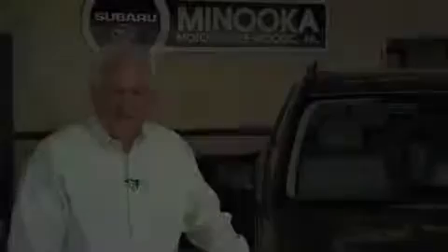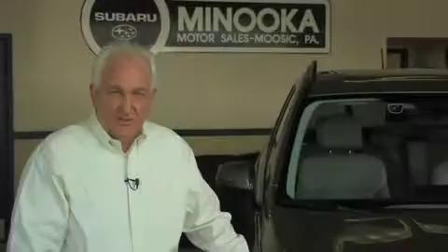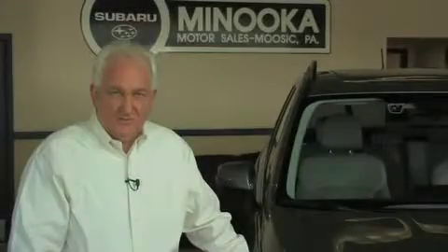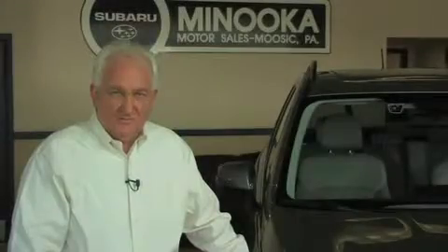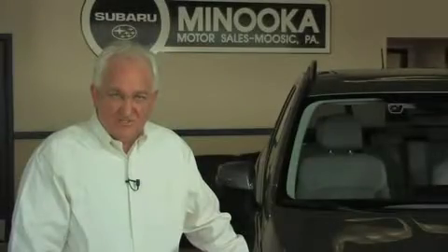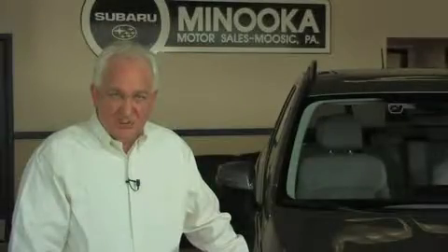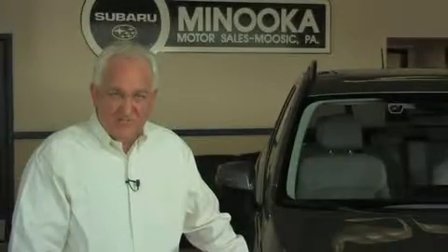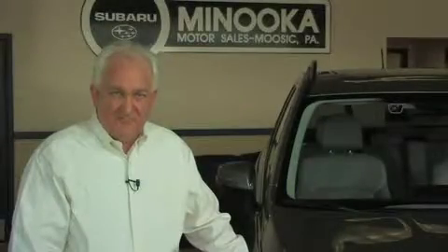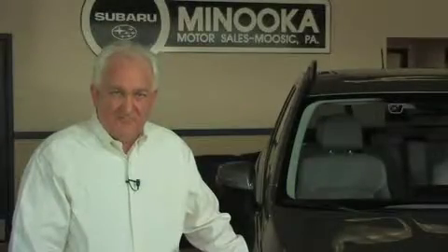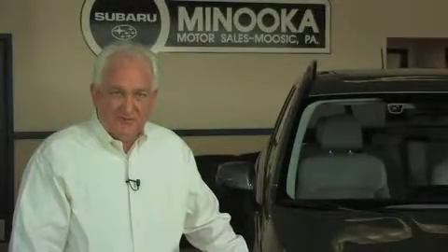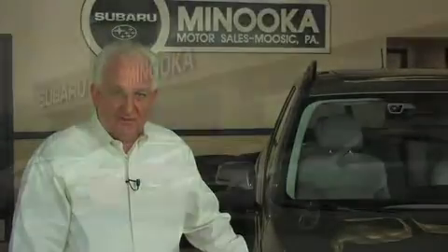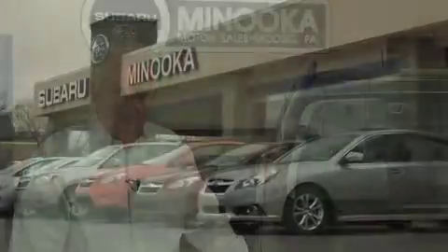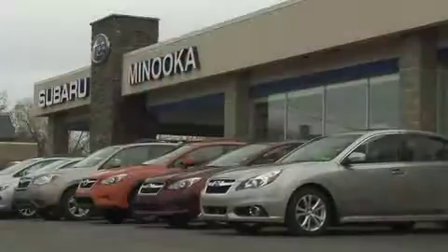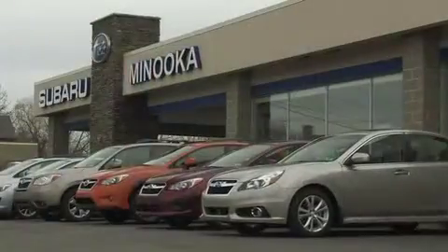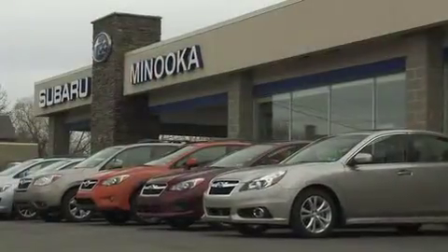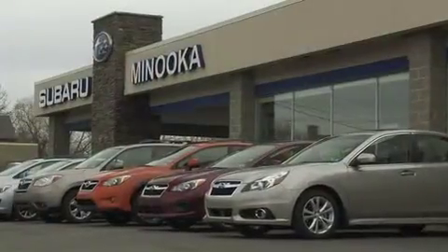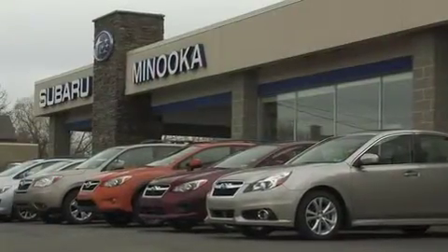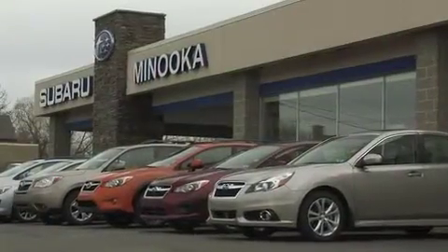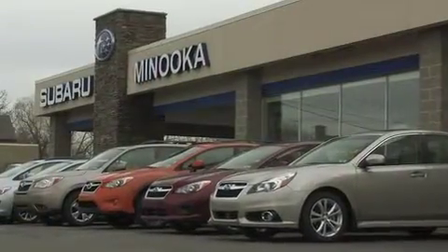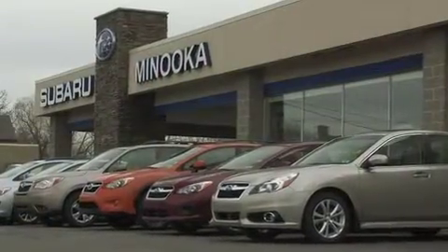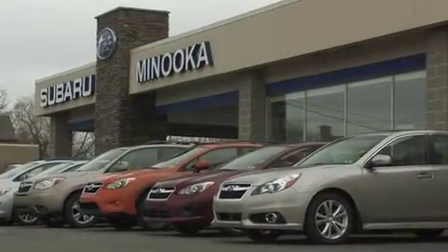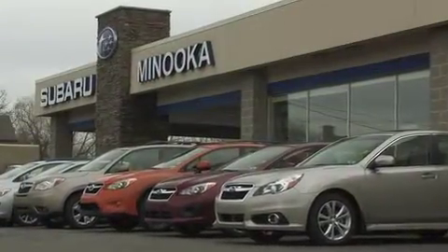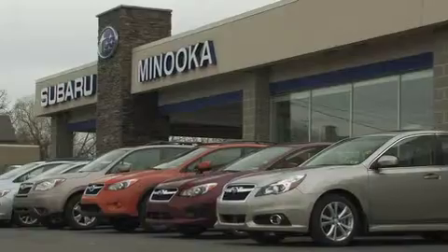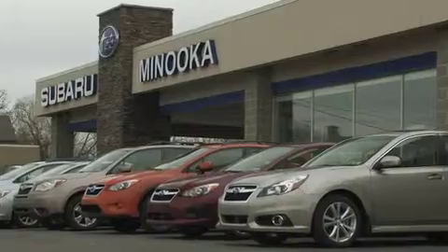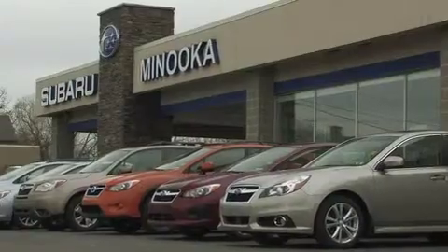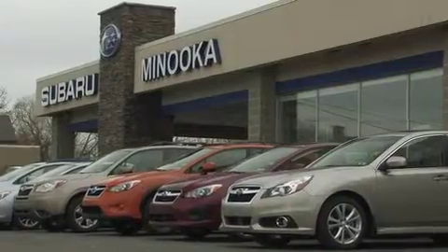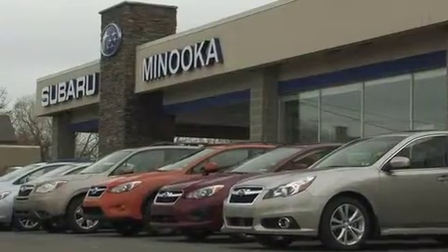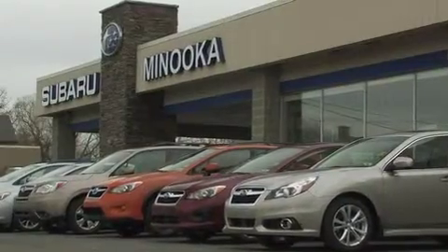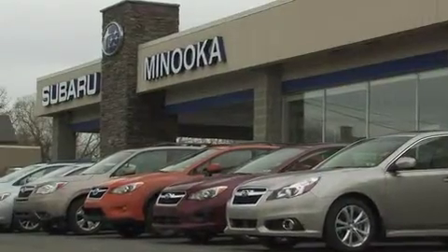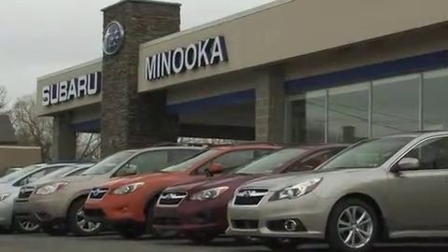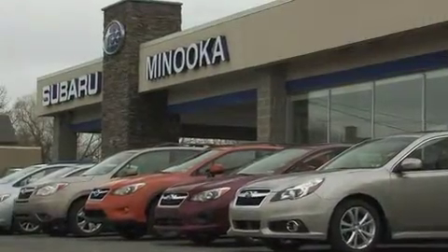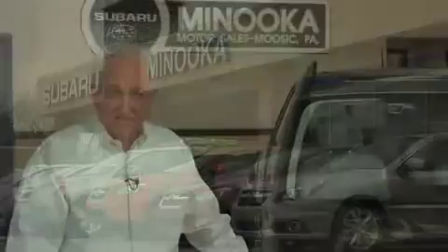Hello, it's Jim Corbett from Minooka Subaru on Bernie Avenue. Once again we're very proud to take part in this WVIA auction.